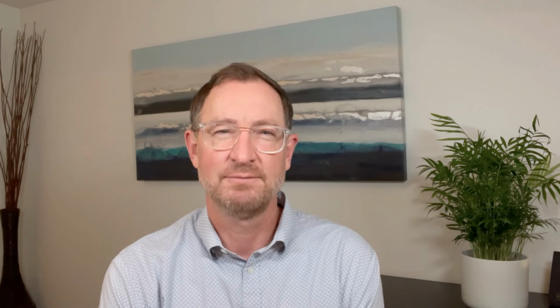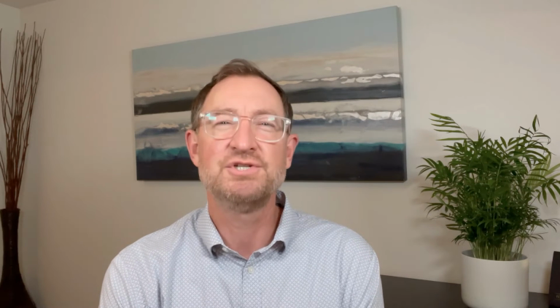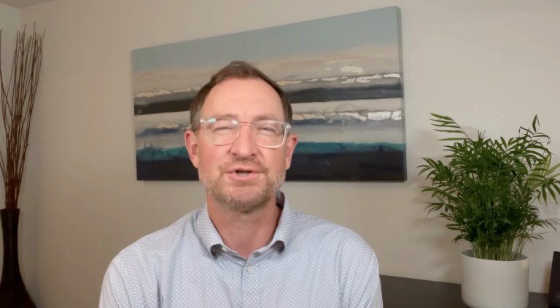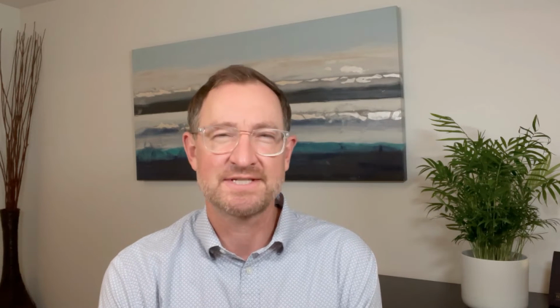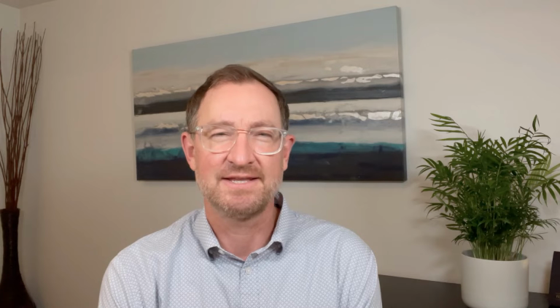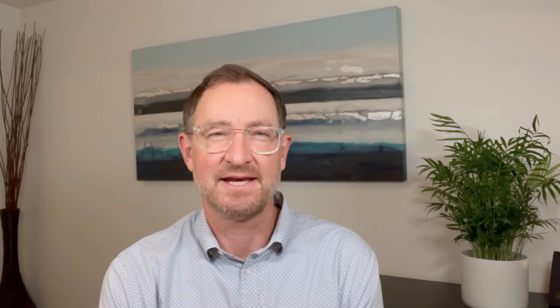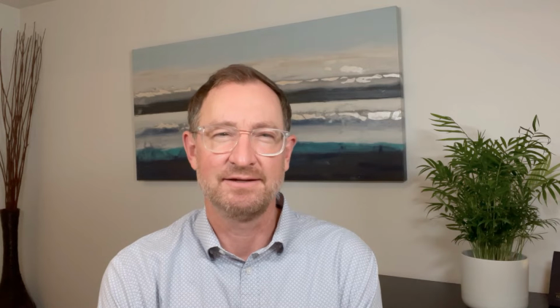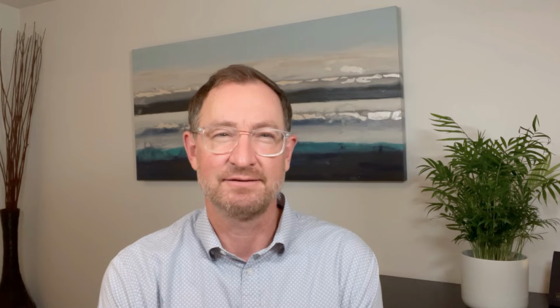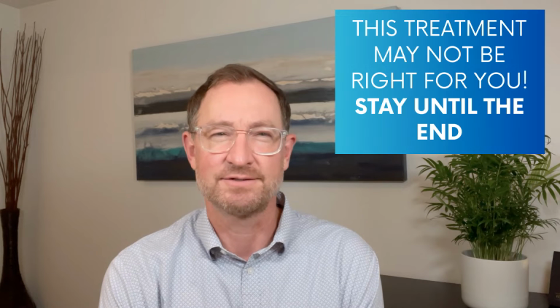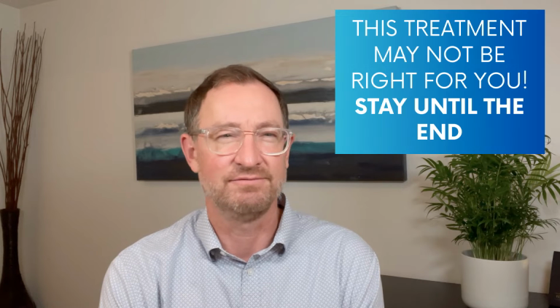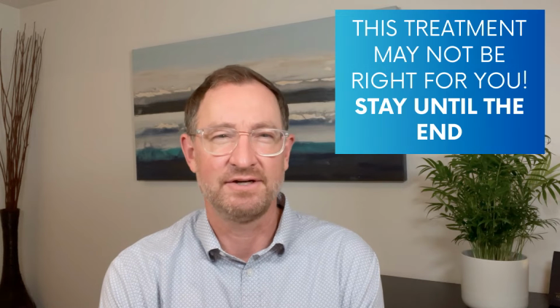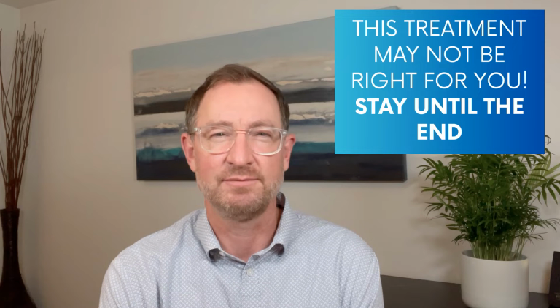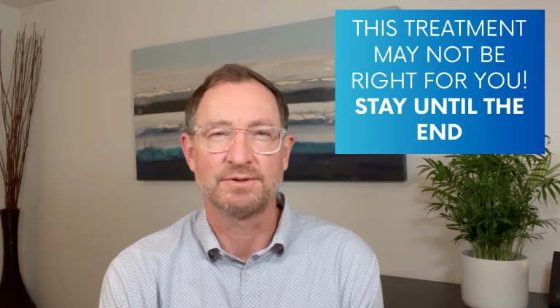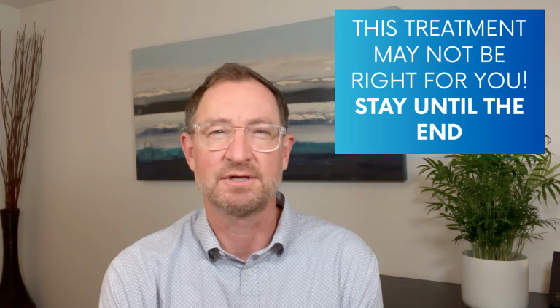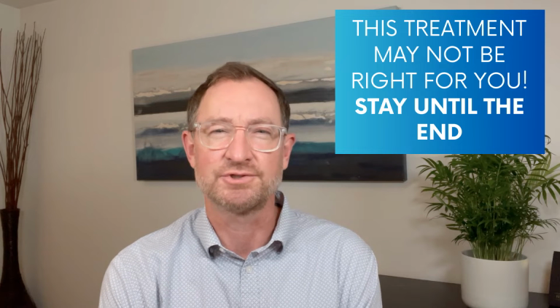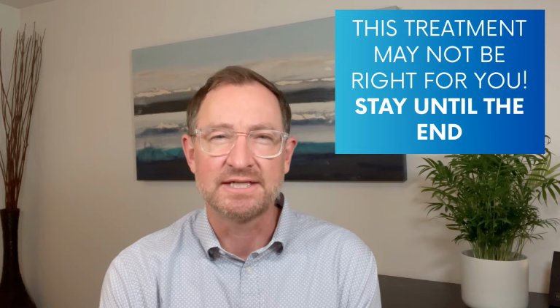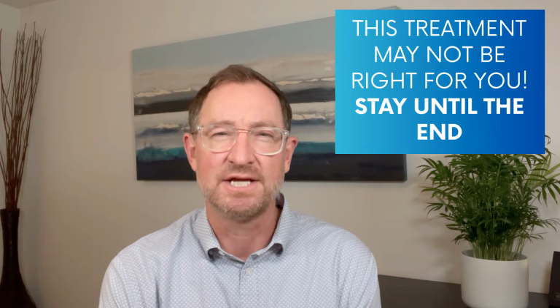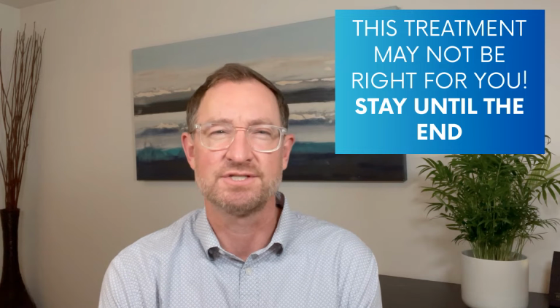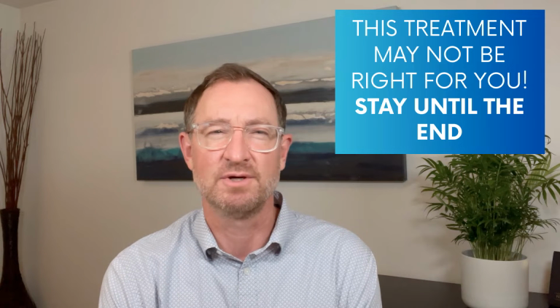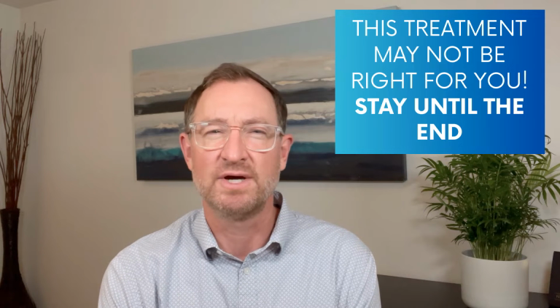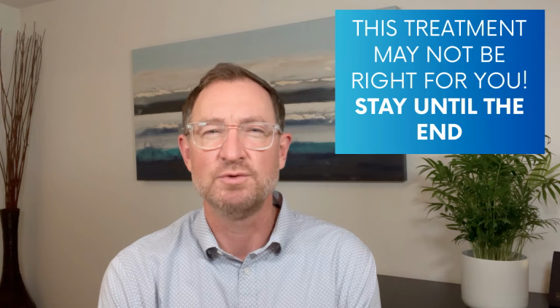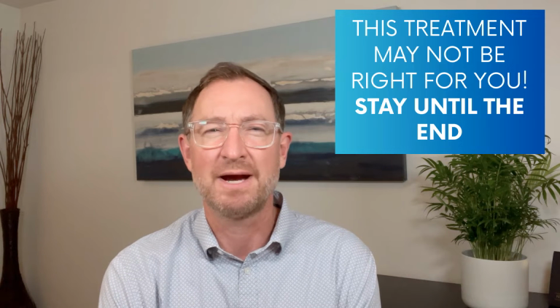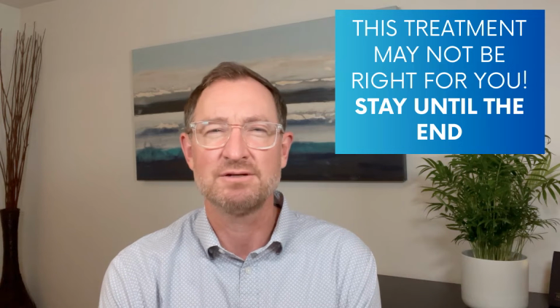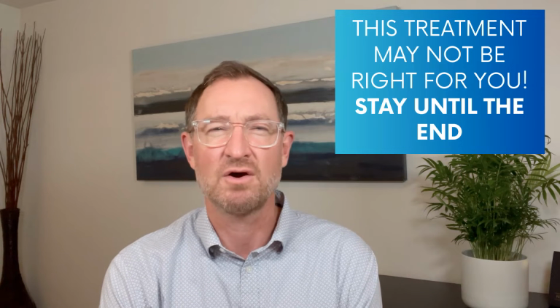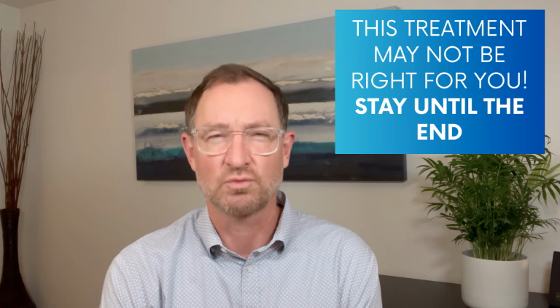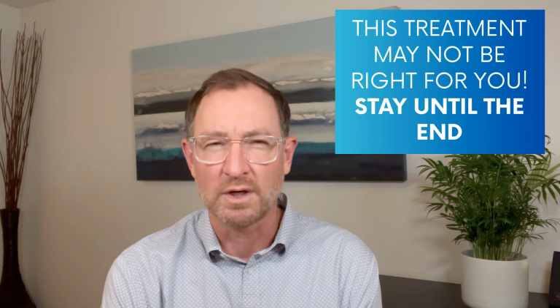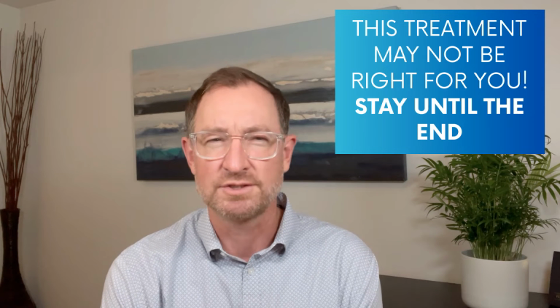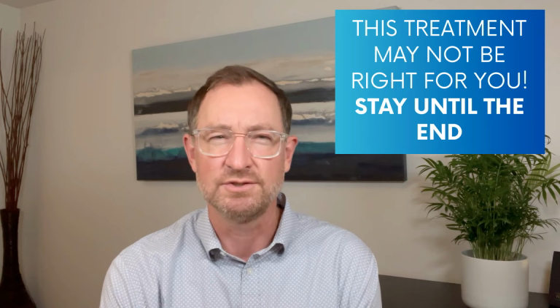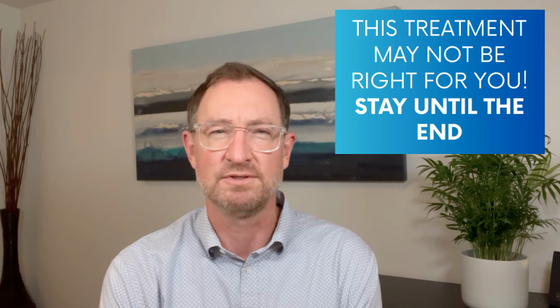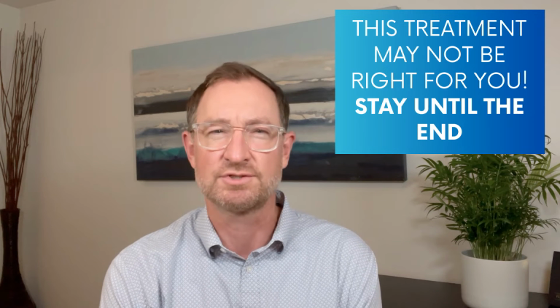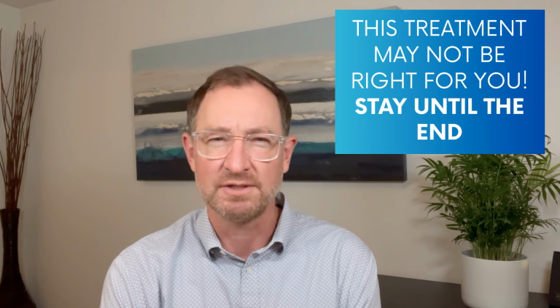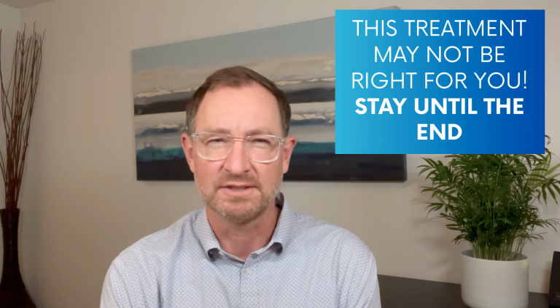Be sure to stay to the end. There are some very important contraindications about when you might not want to do this treatment.